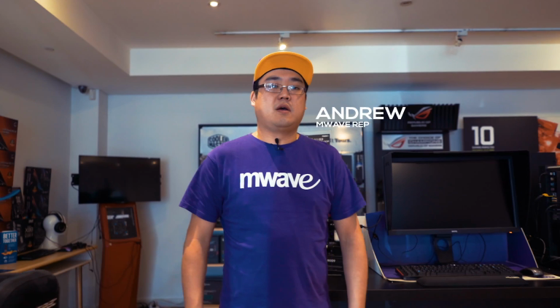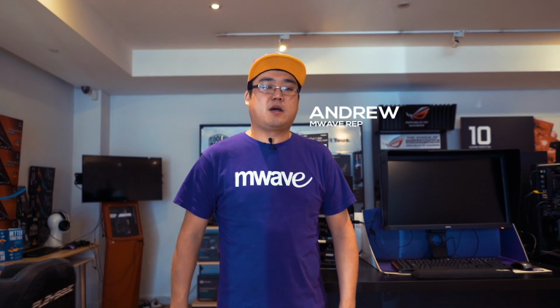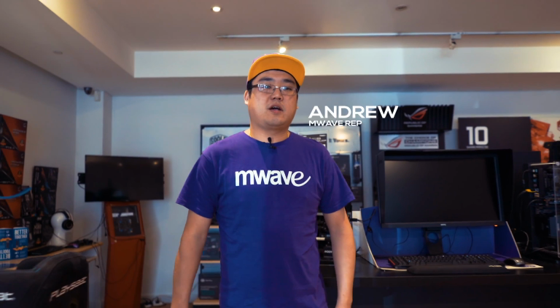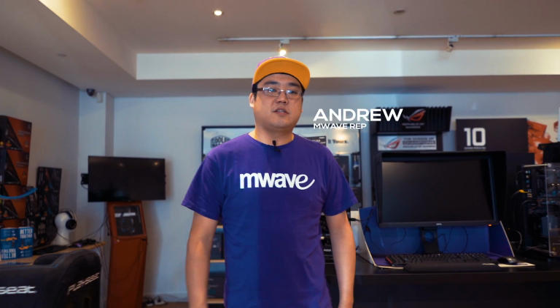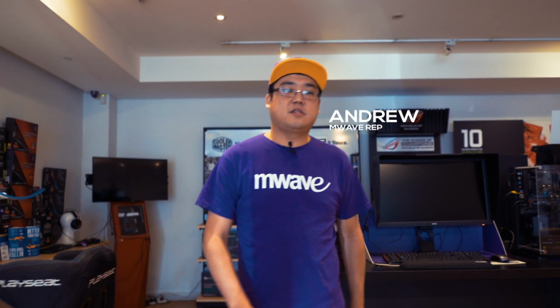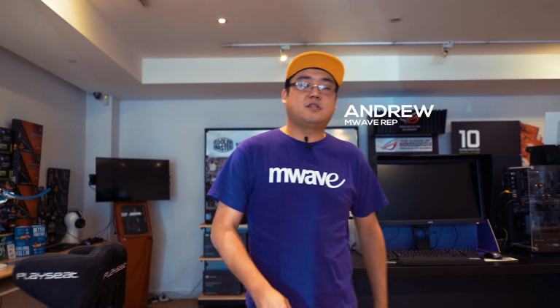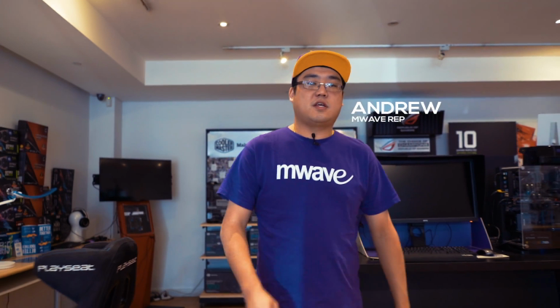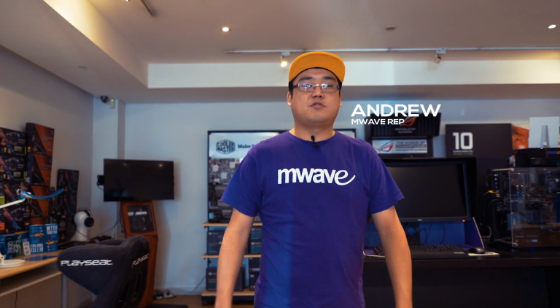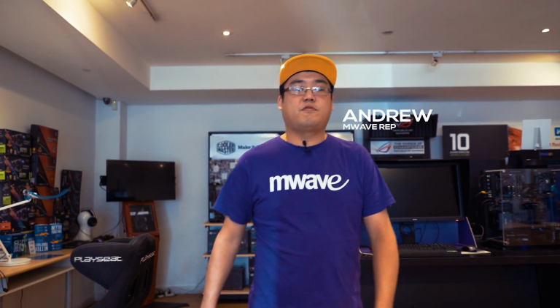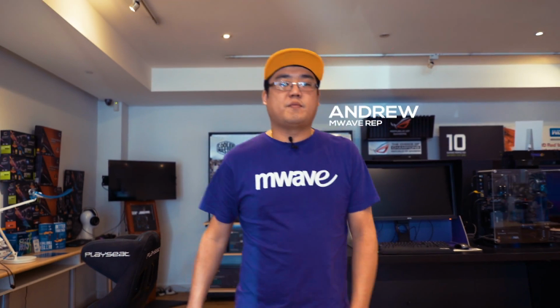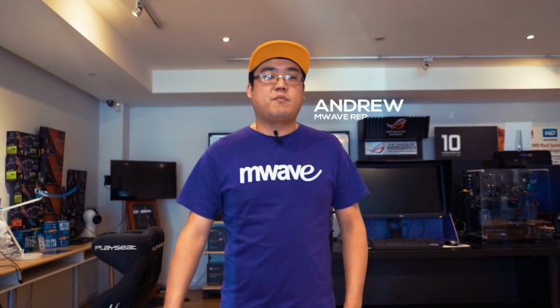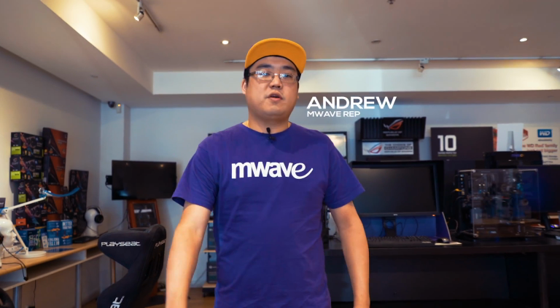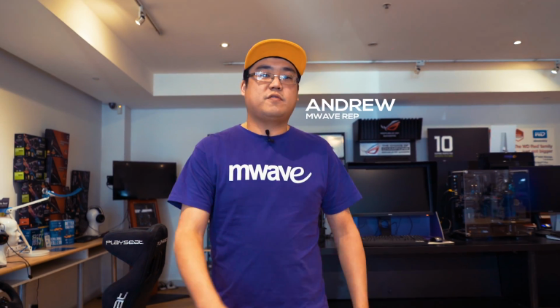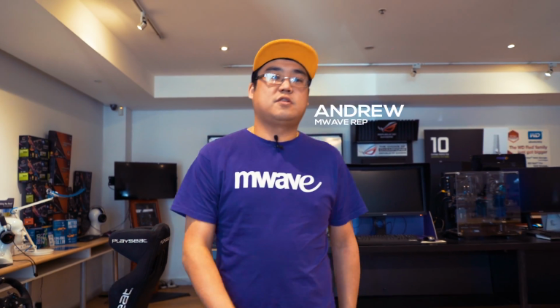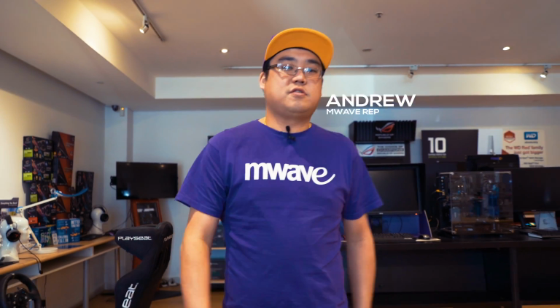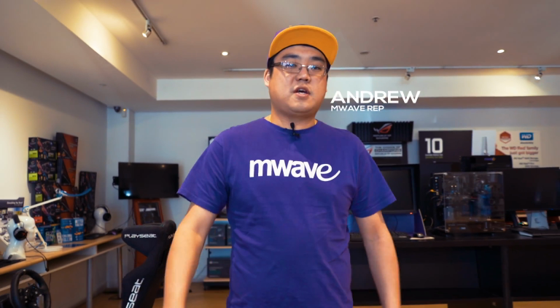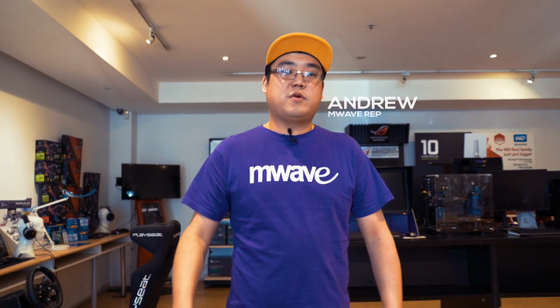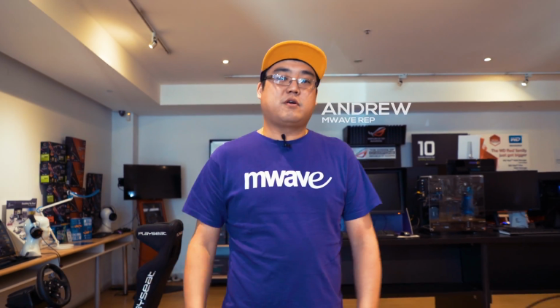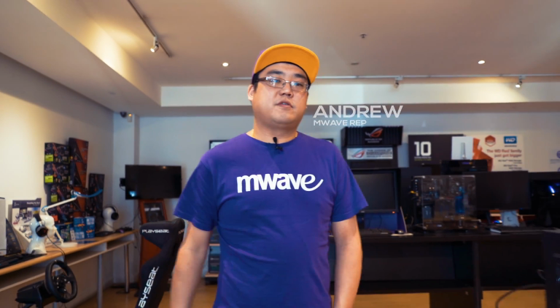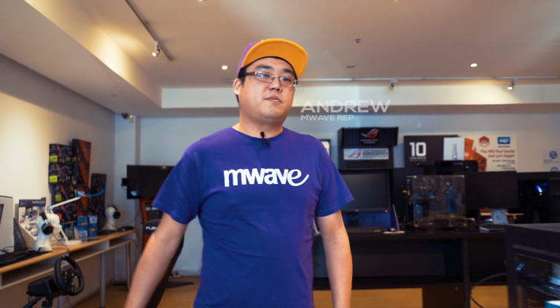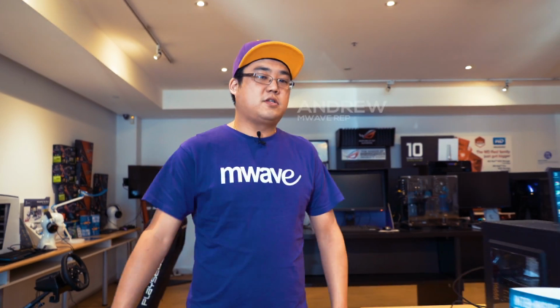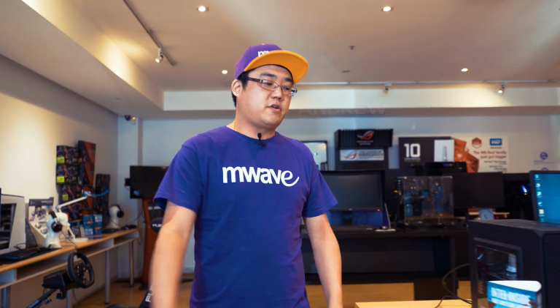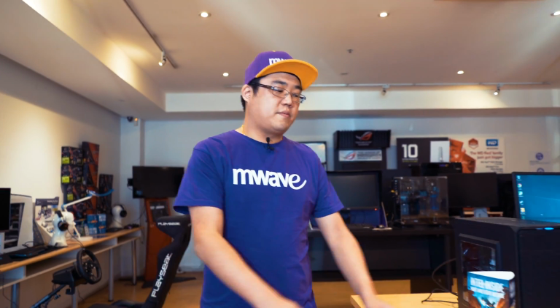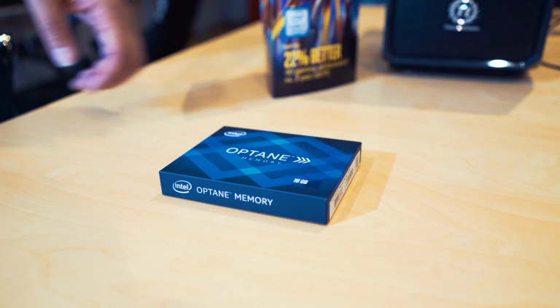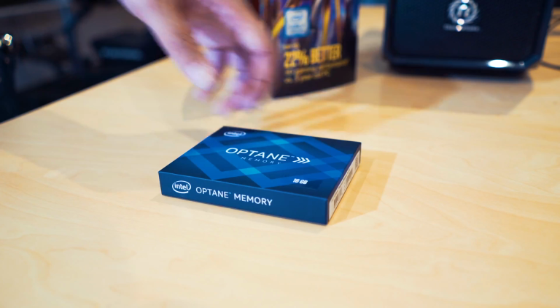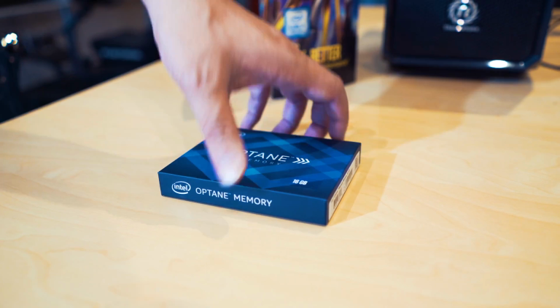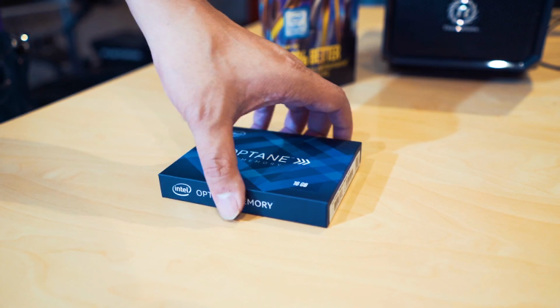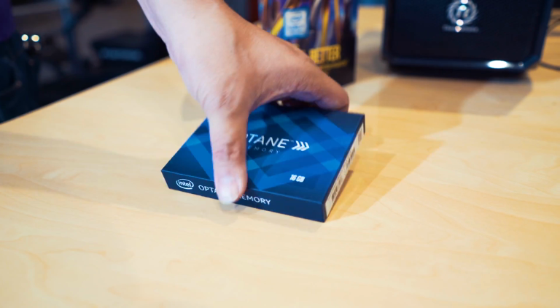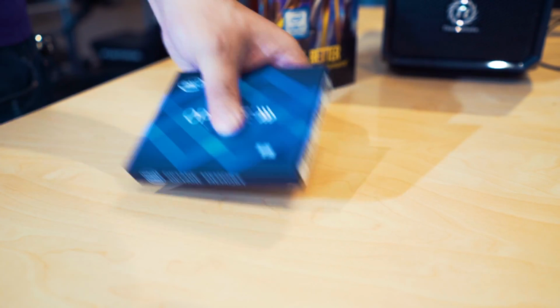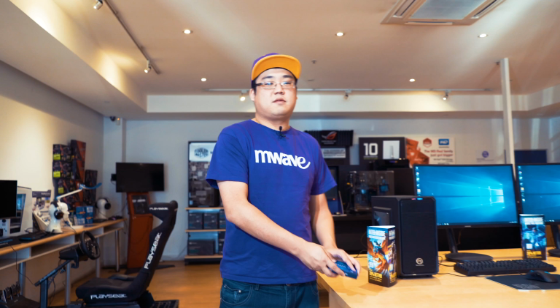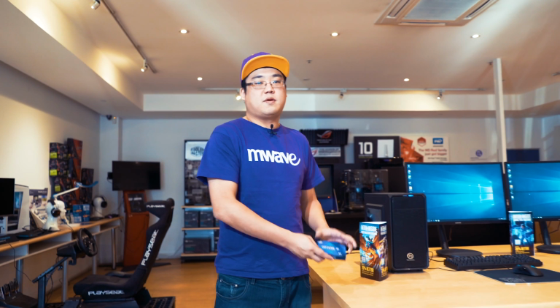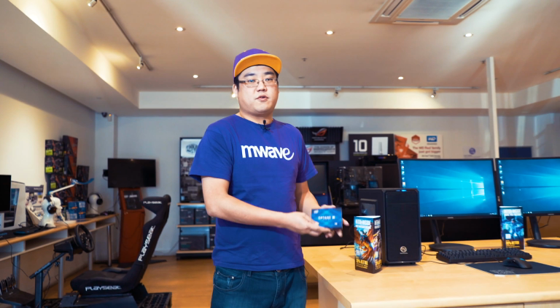Hi guys, this is Andrew from M-Wave, and today we are going to be talking about the Intel Optane memory.